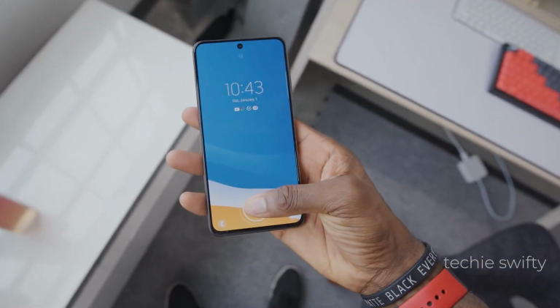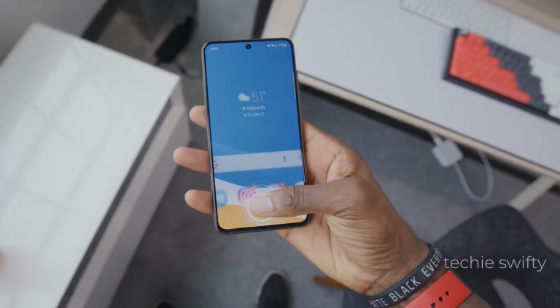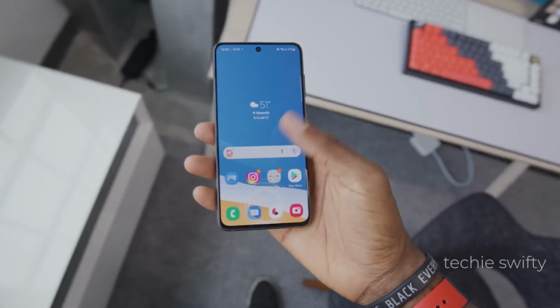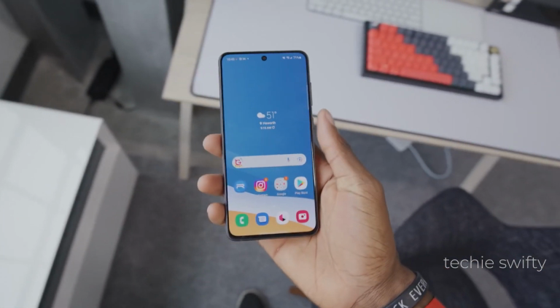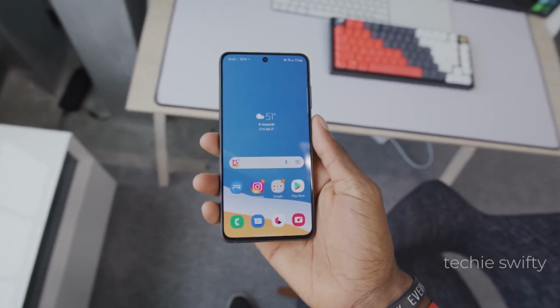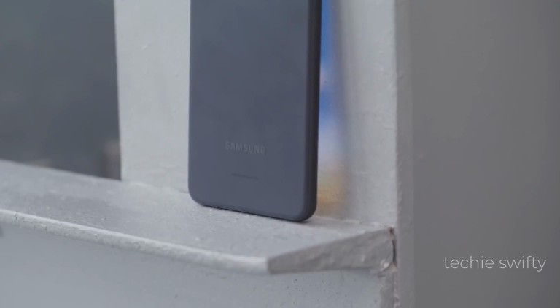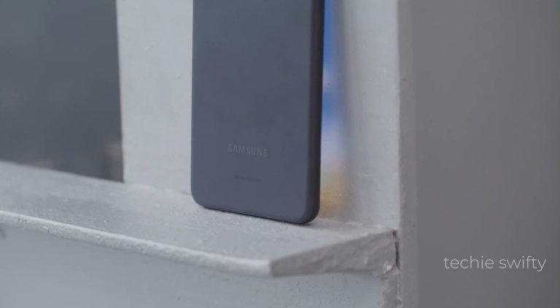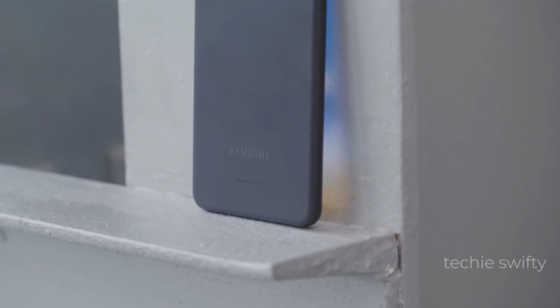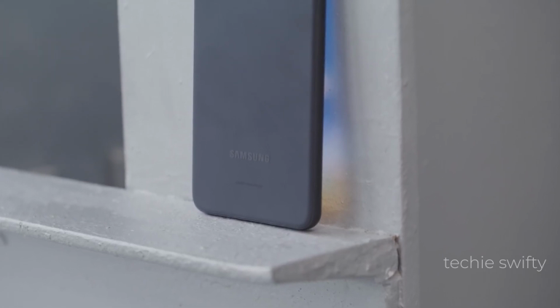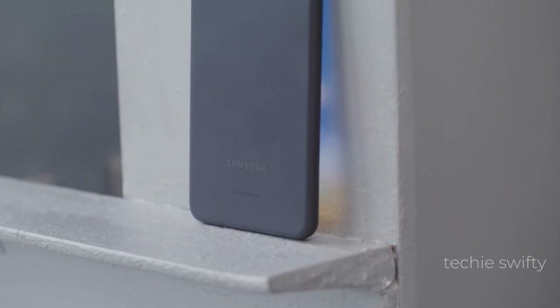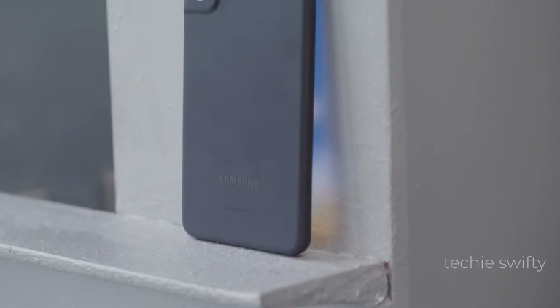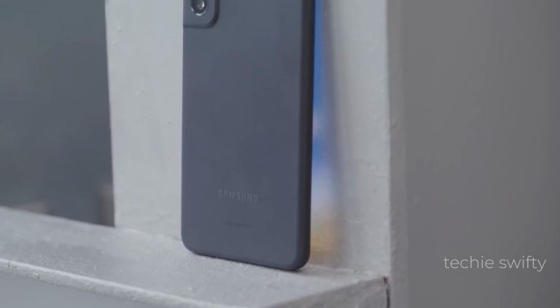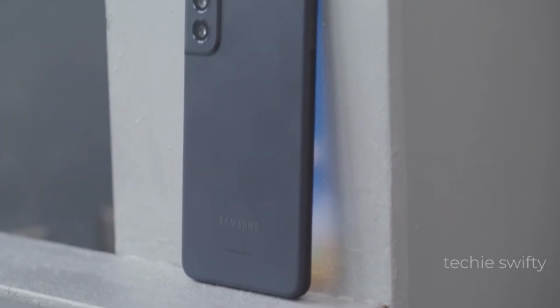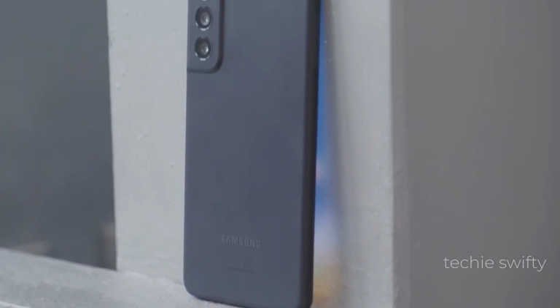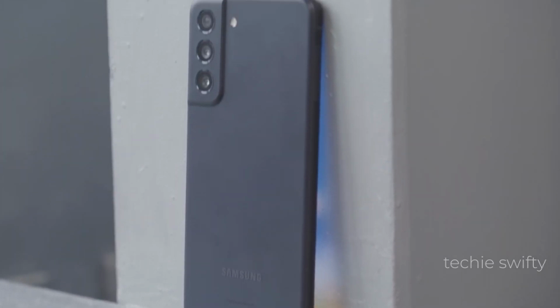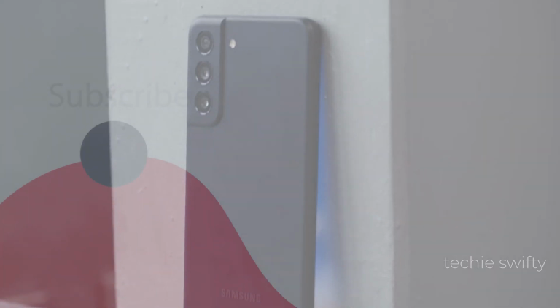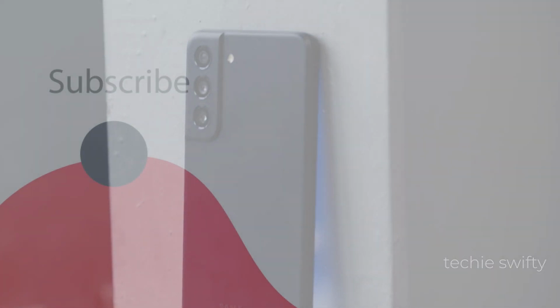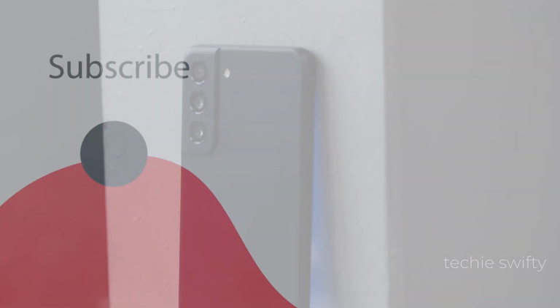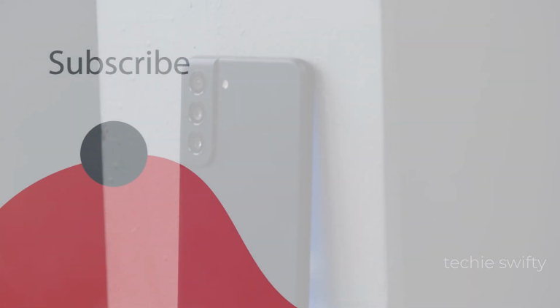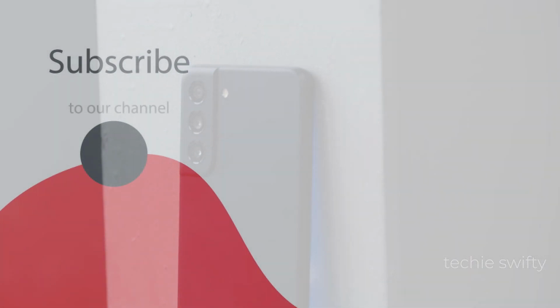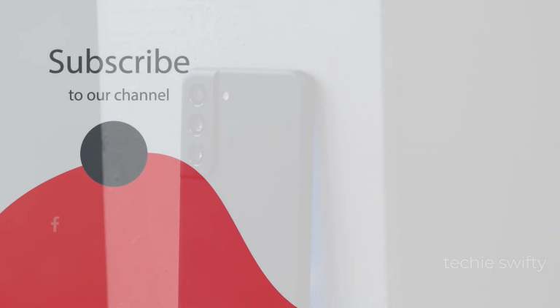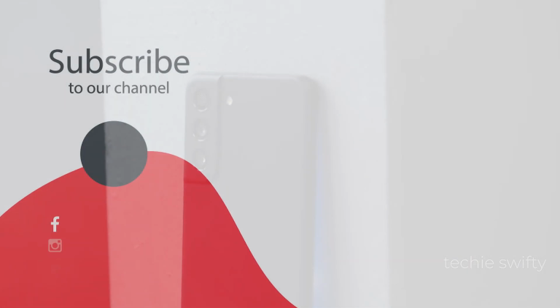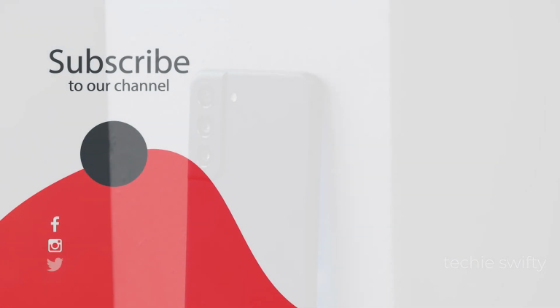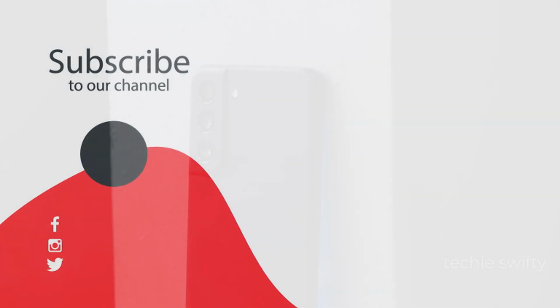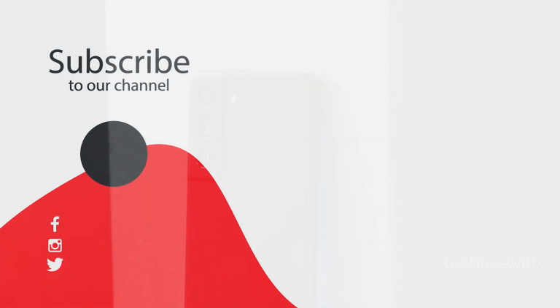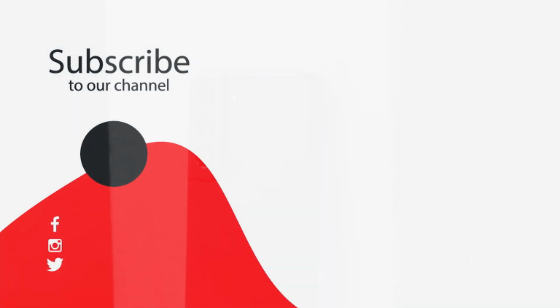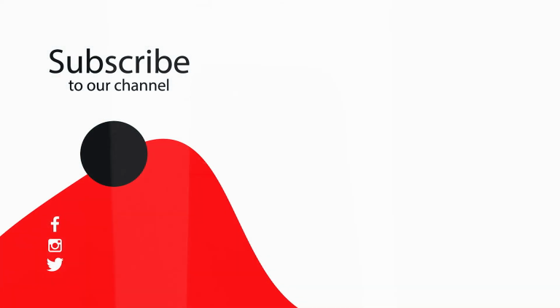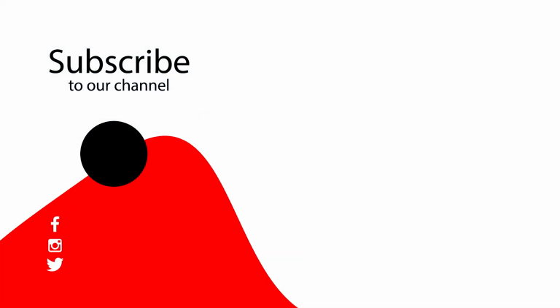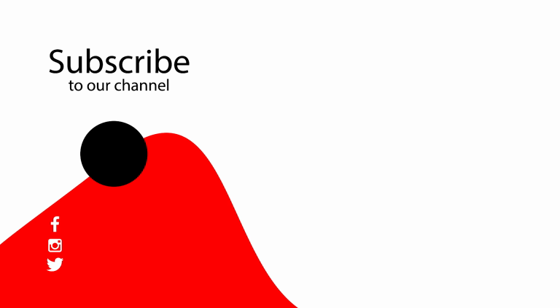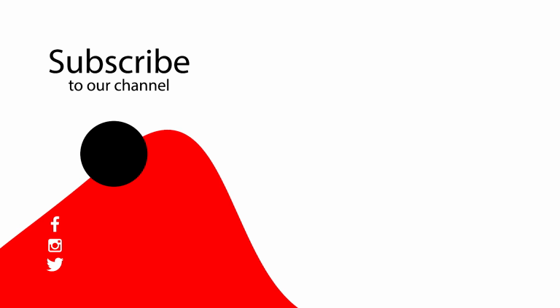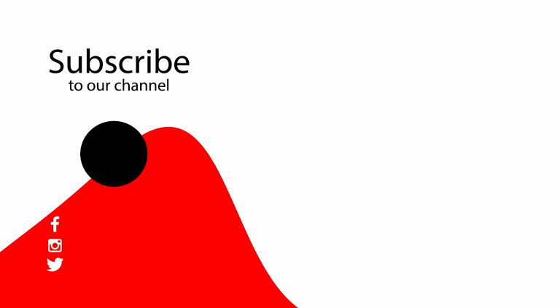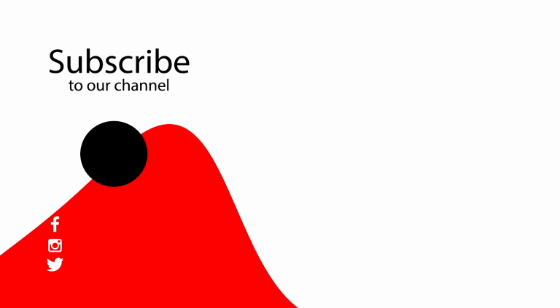If you found this video helpful, please hit the like button and subscribe to my channel. See you in the next video. Take care. Signing off.